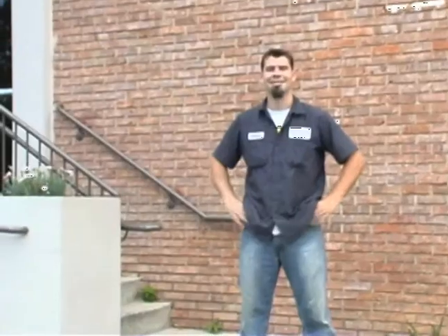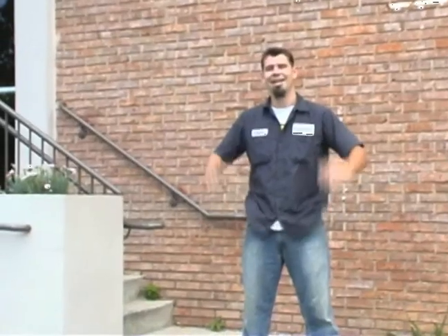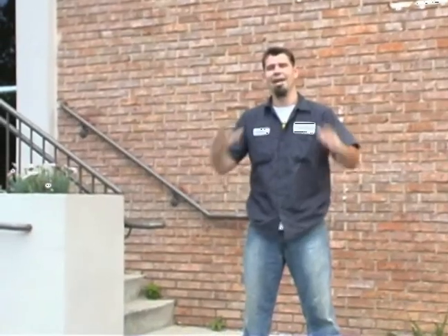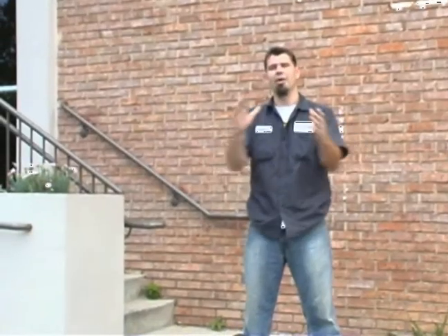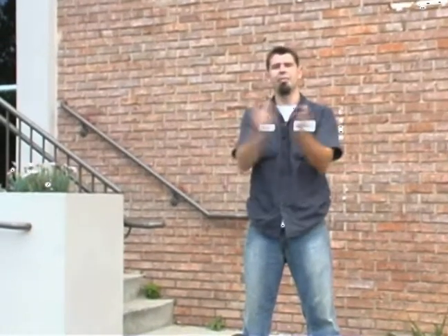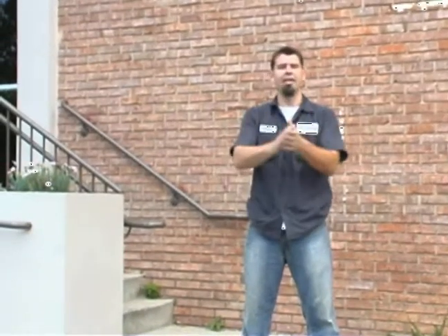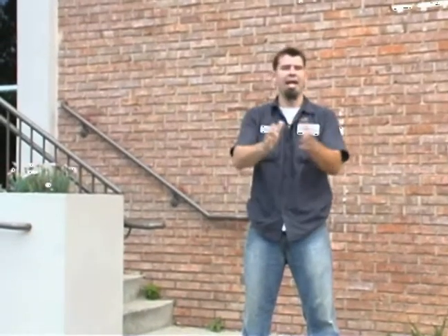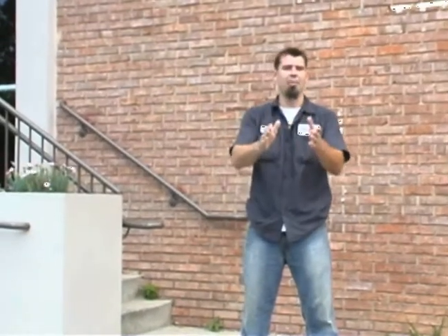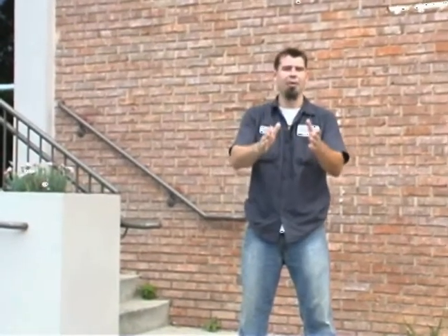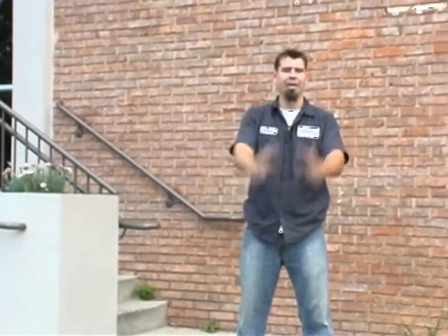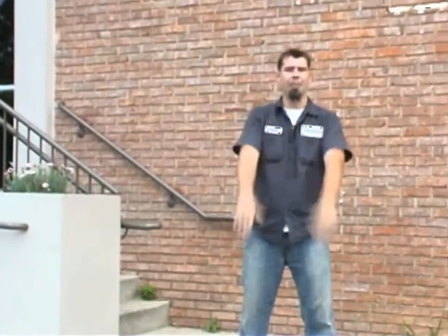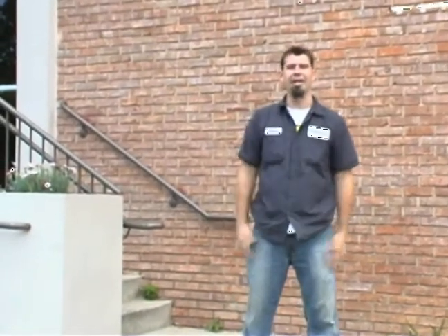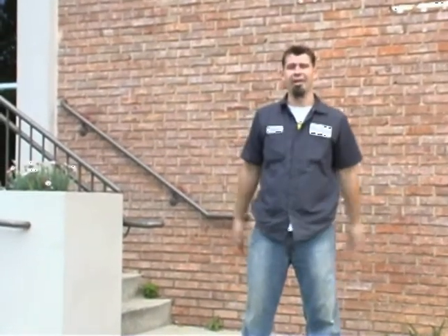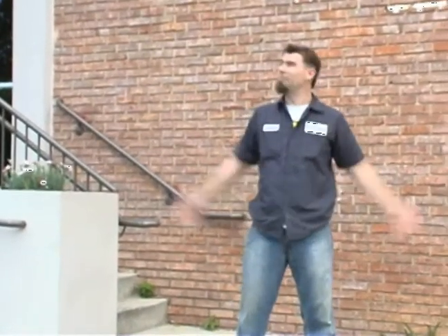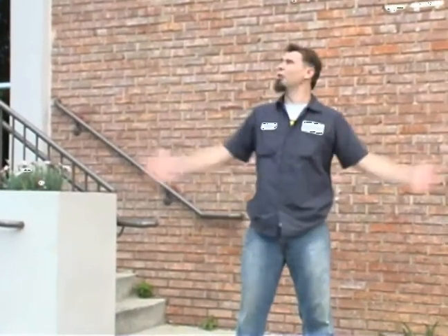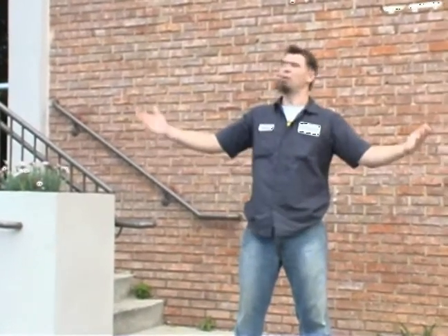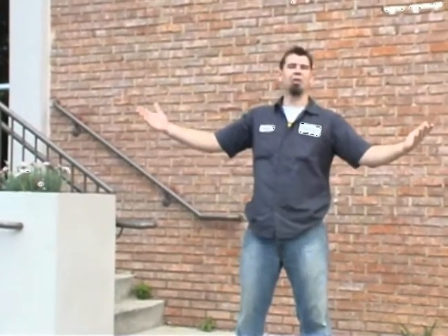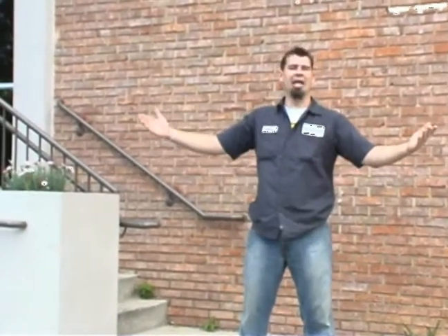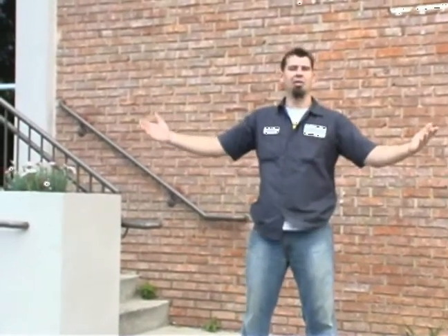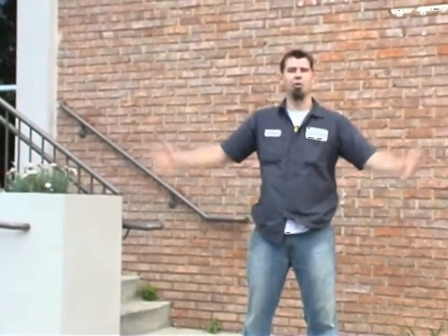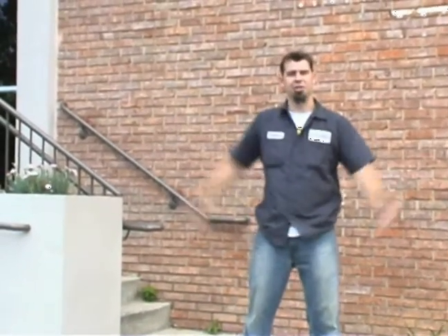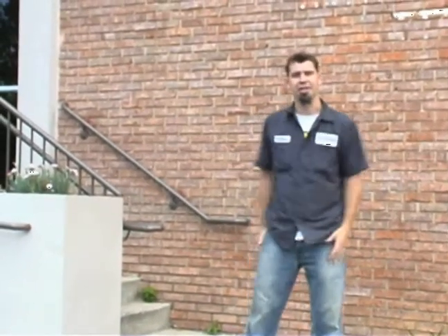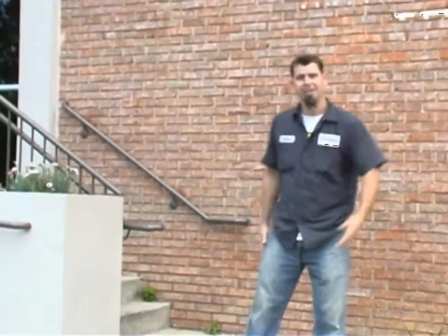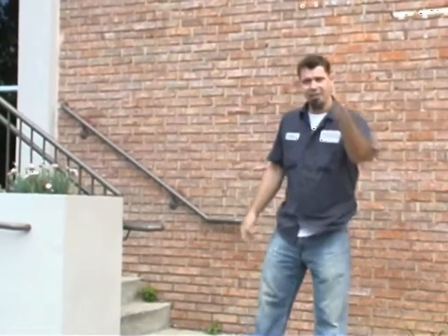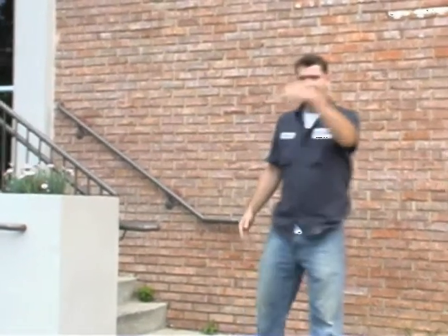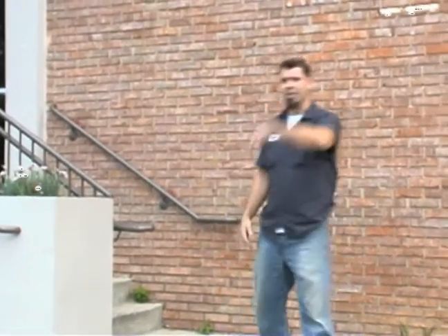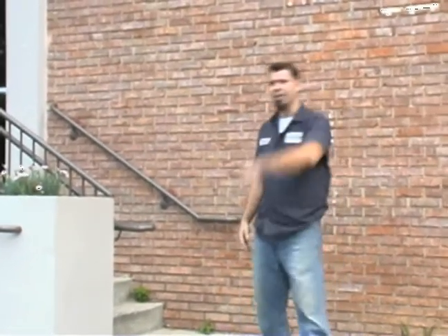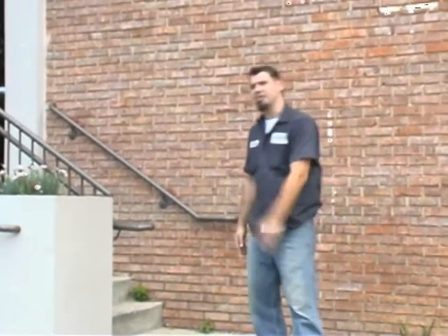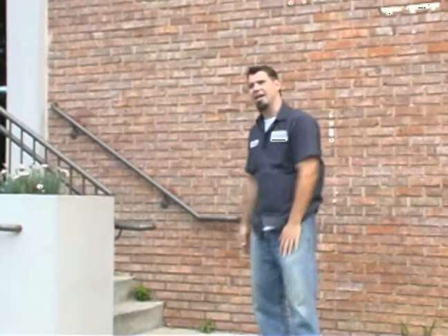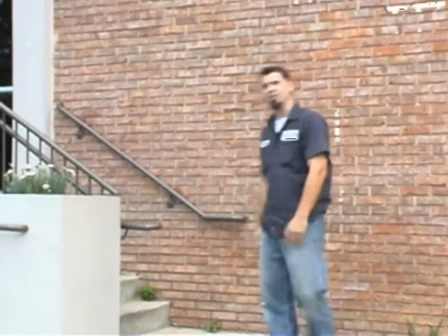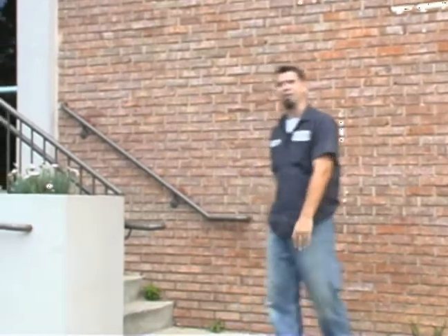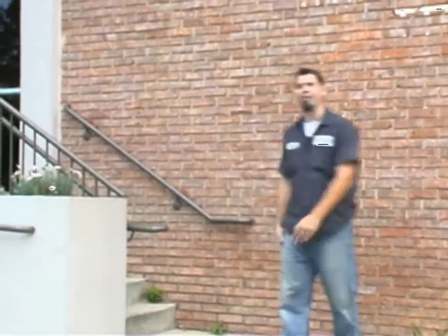Hey, welcome to the Atlanta Brewing Company here in beautiful Atlanta, Georgia. You guys come on inside, I'll show you around.